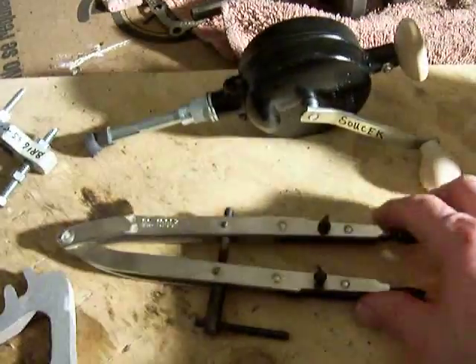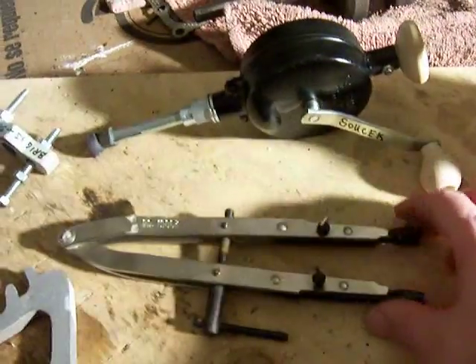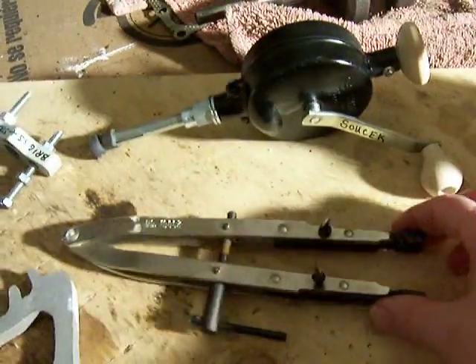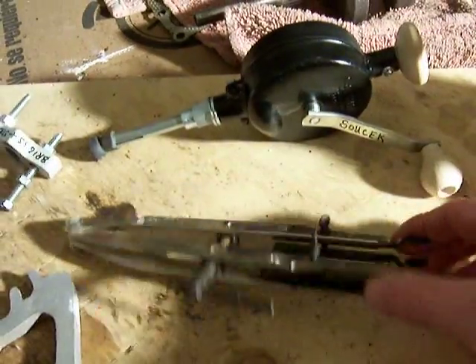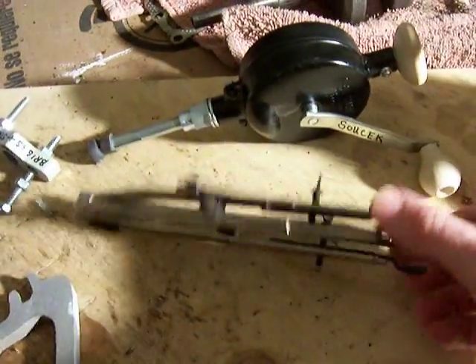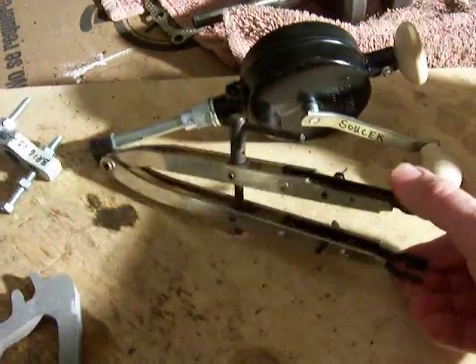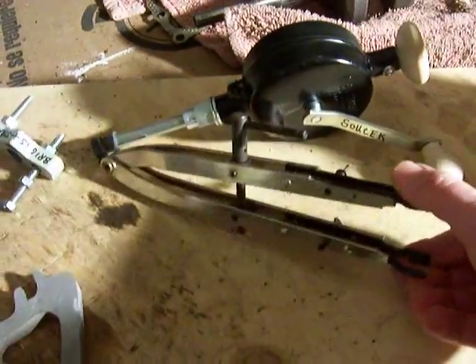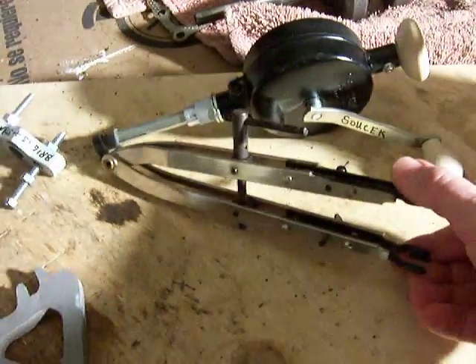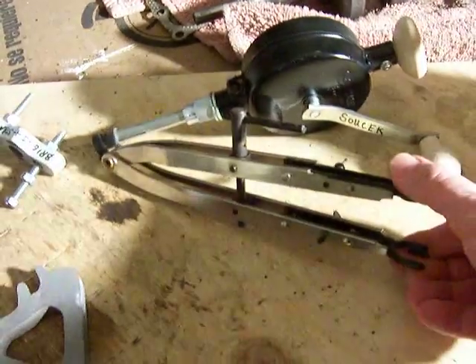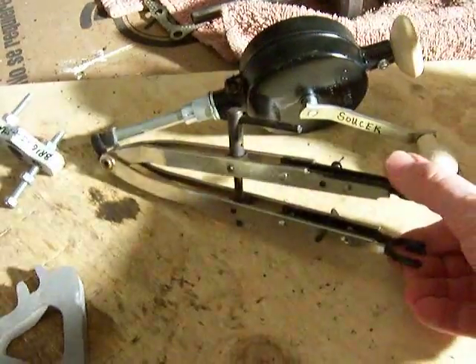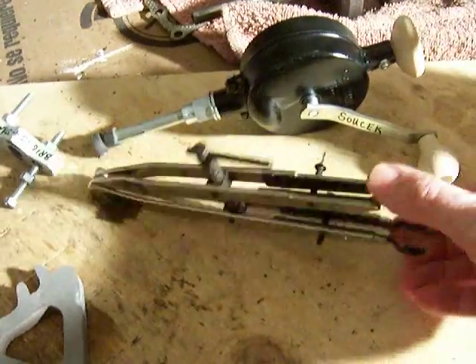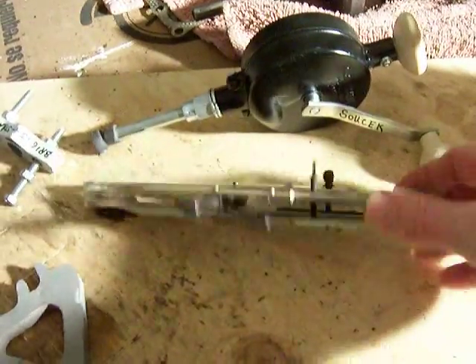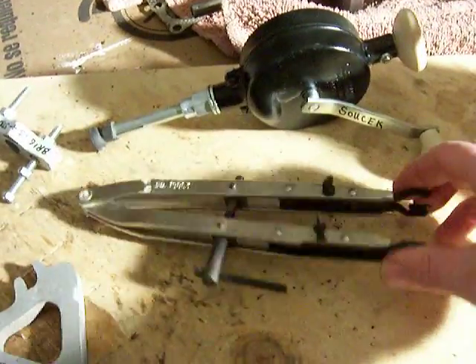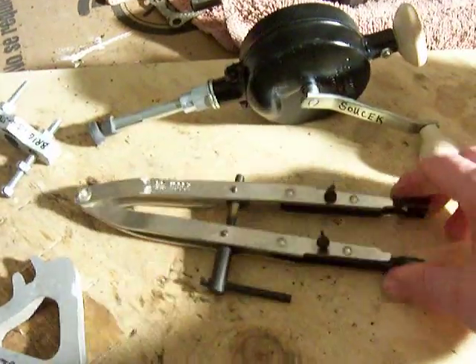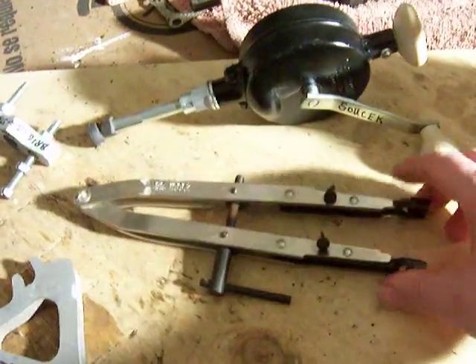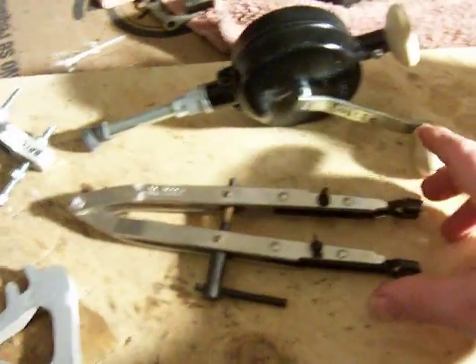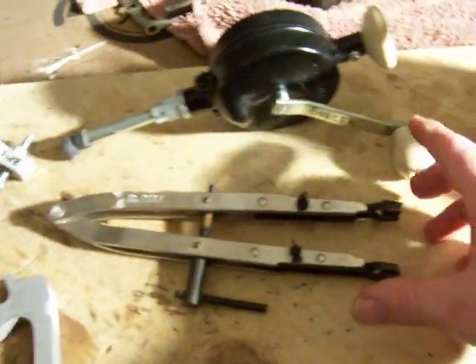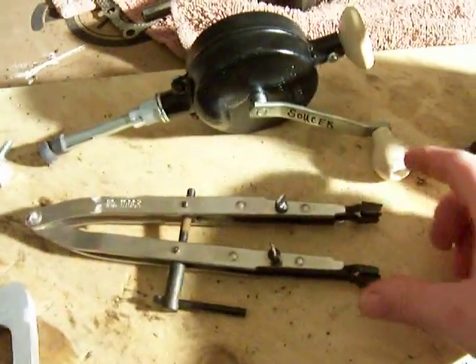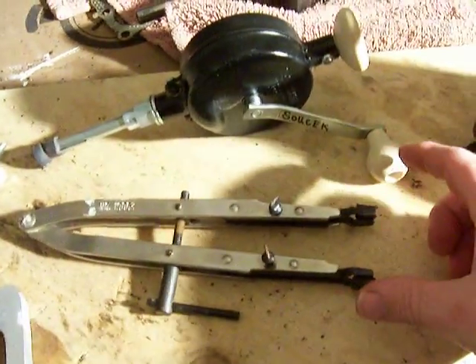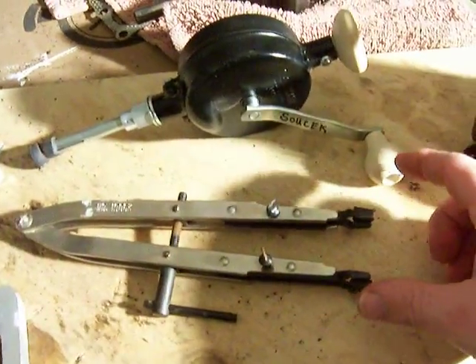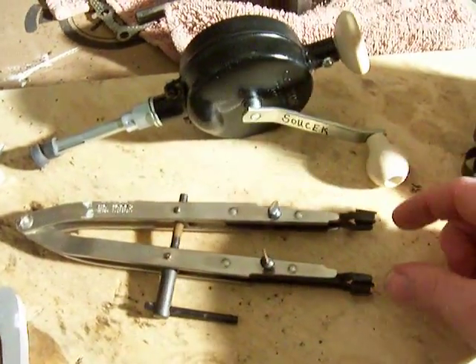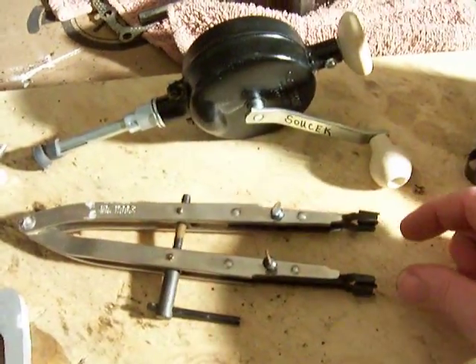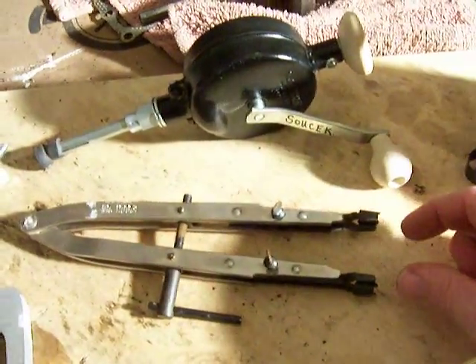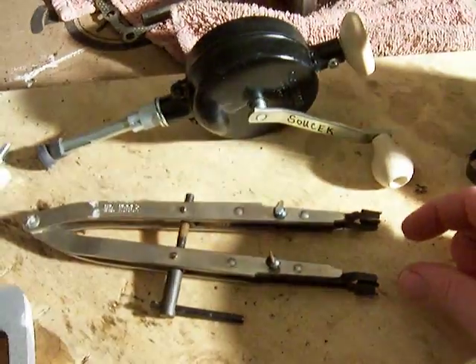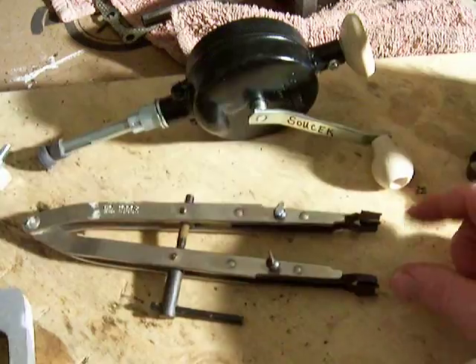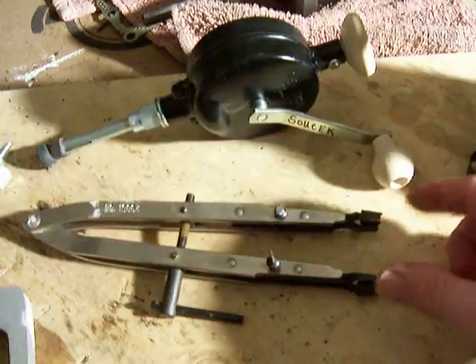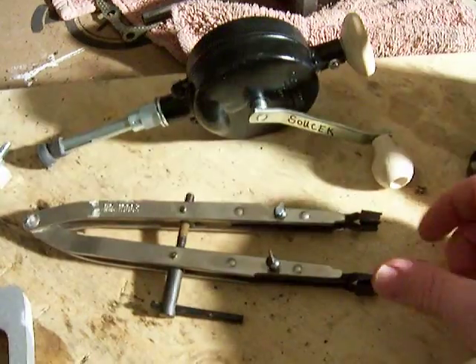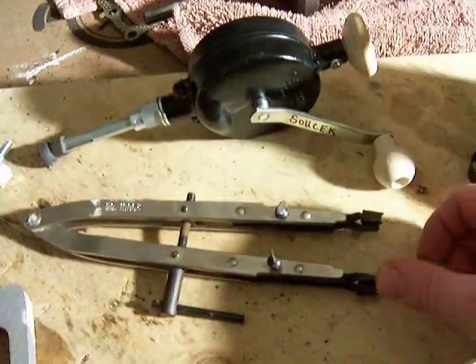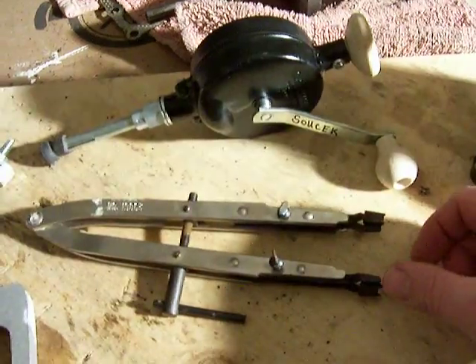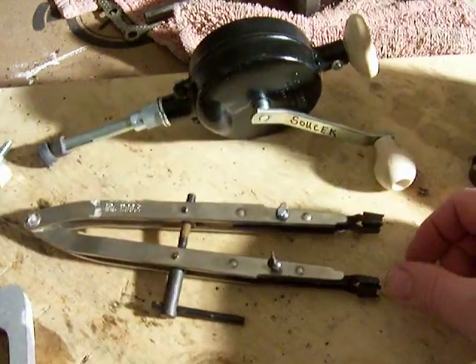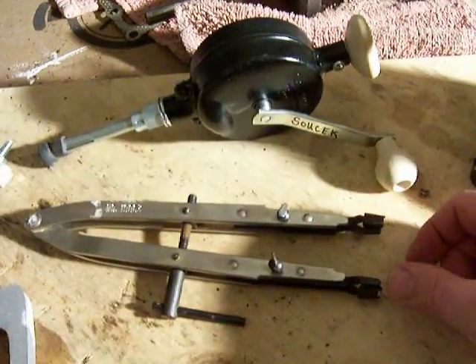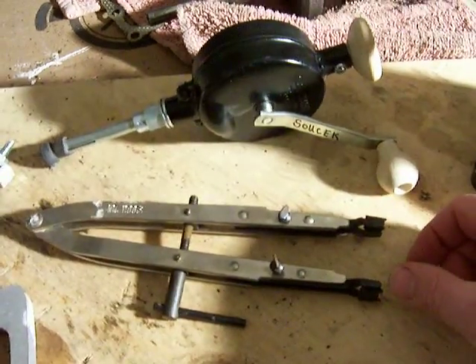This here is a valve spring tool. It takes the pressure off the spring so you can remove the valves.